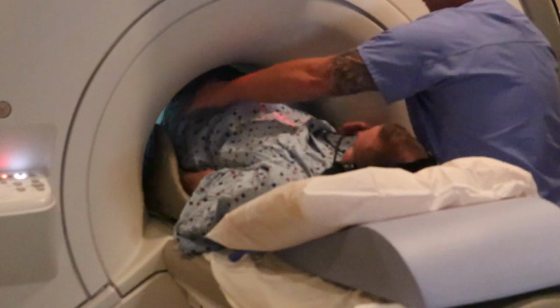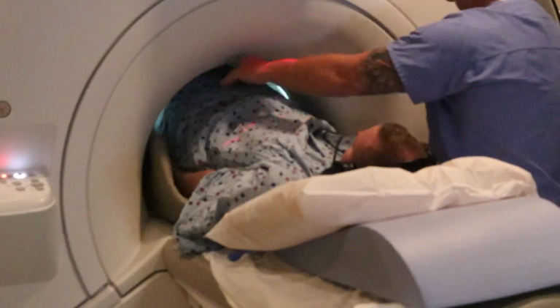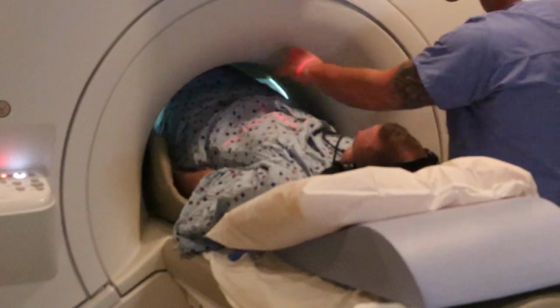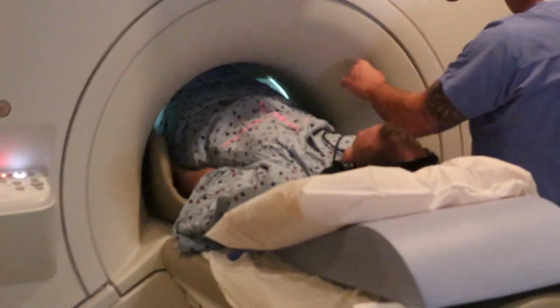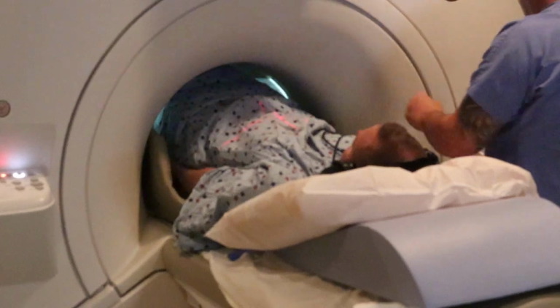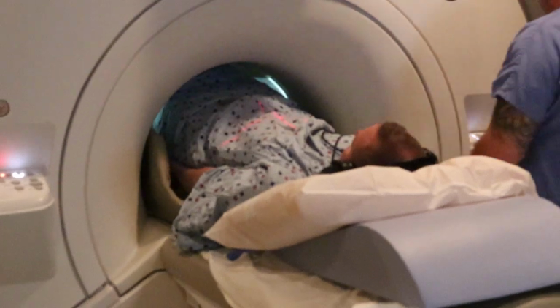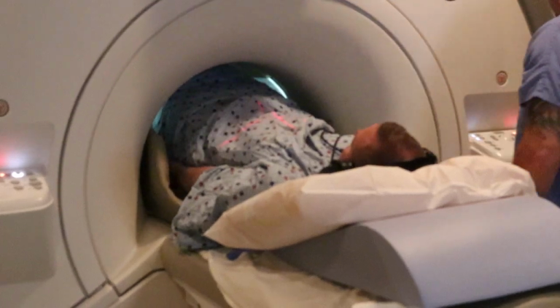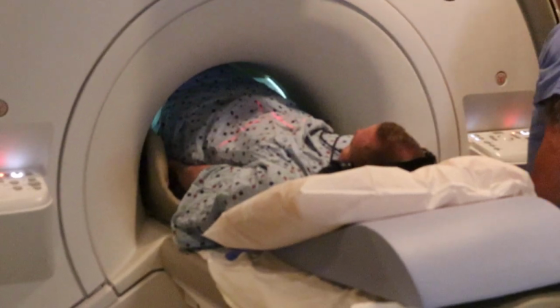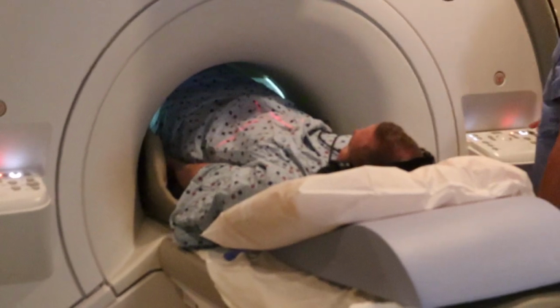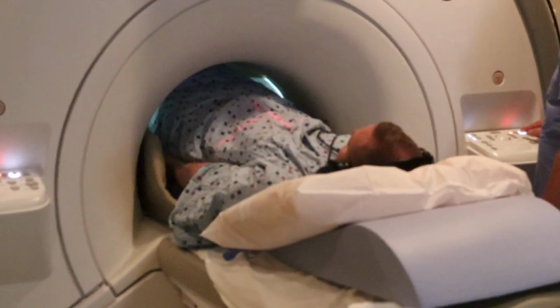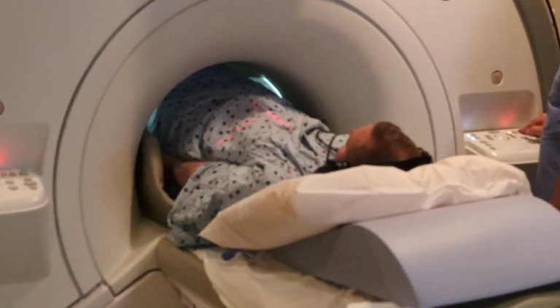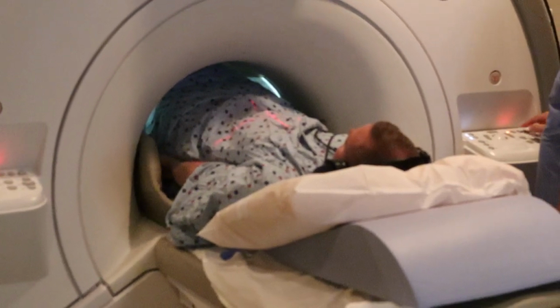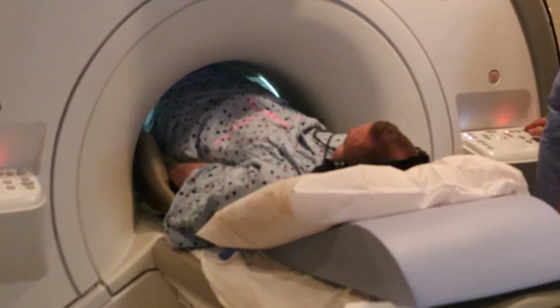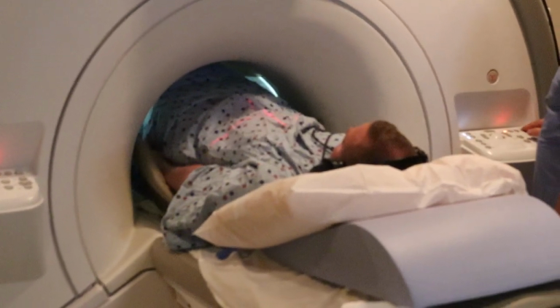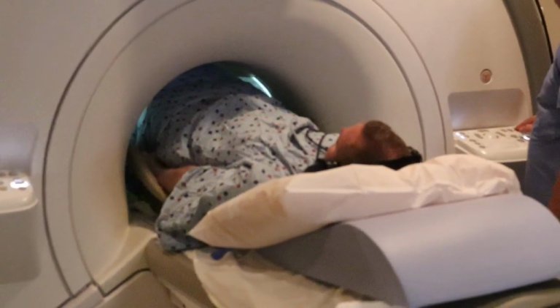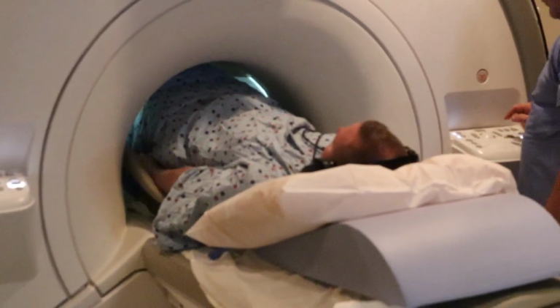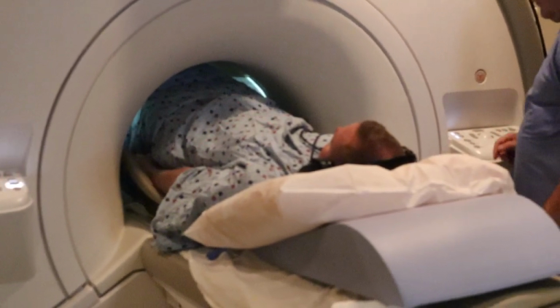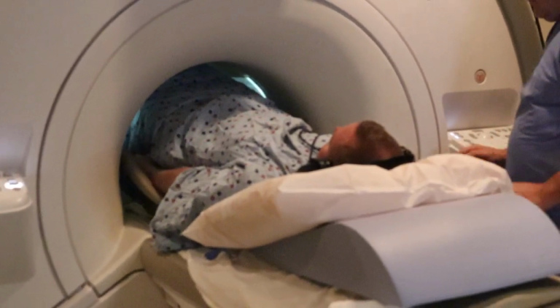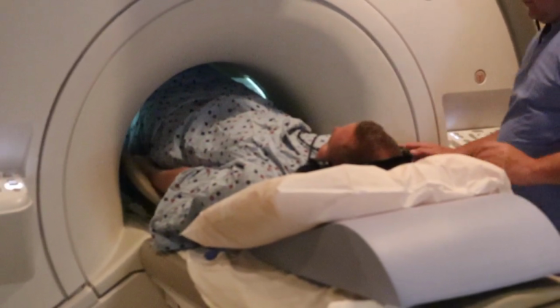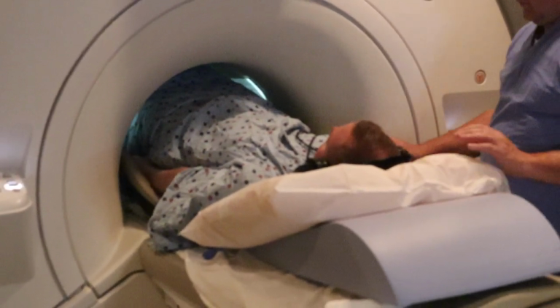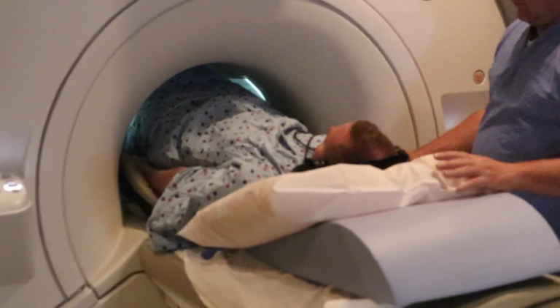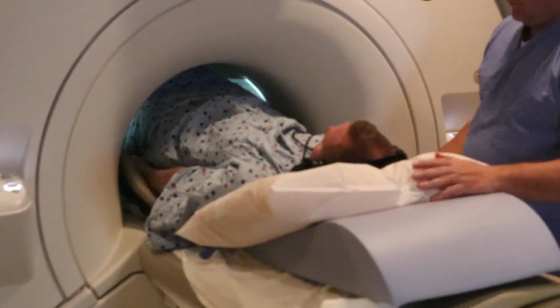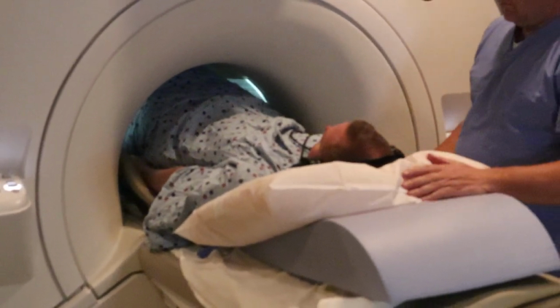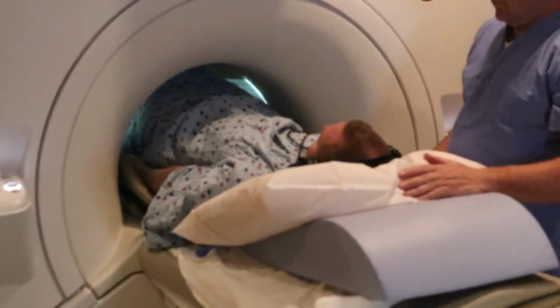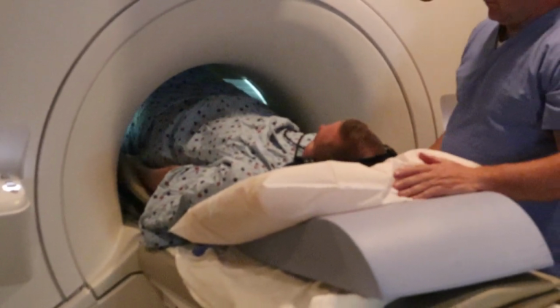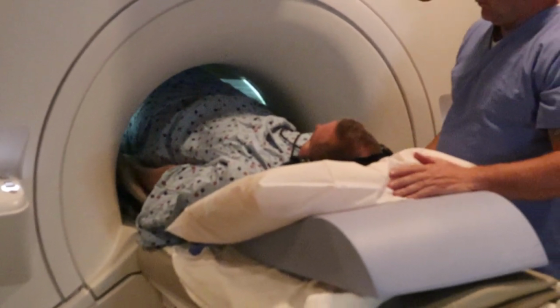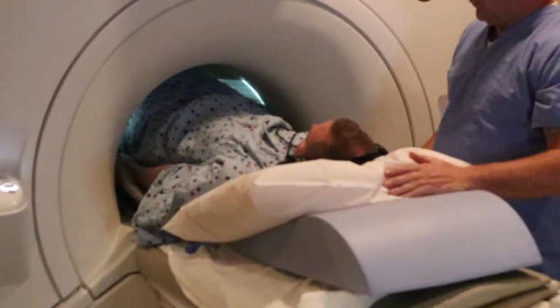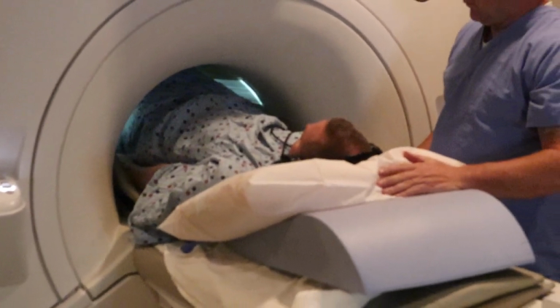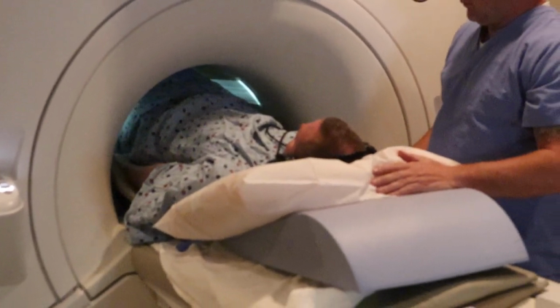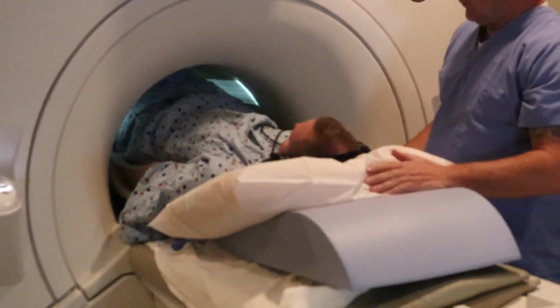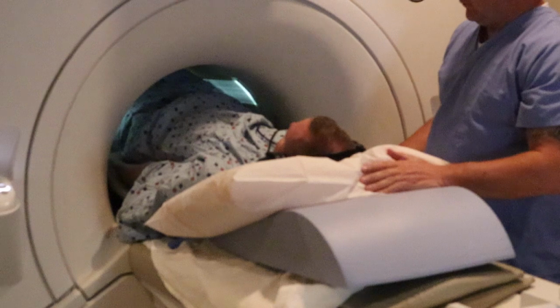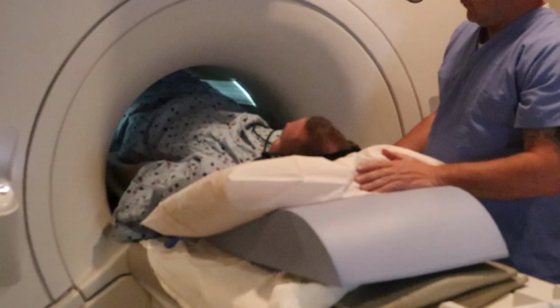Cushioning for the elbows so it's not in direct contact with the bore. Clear and advance to scan.